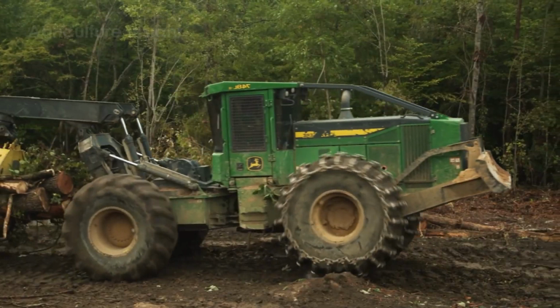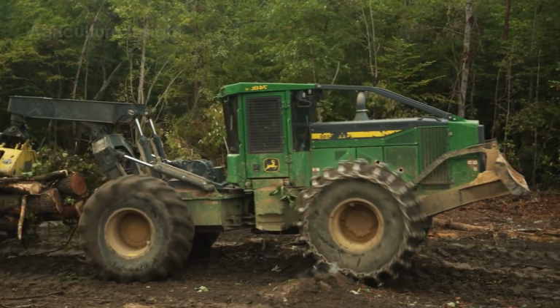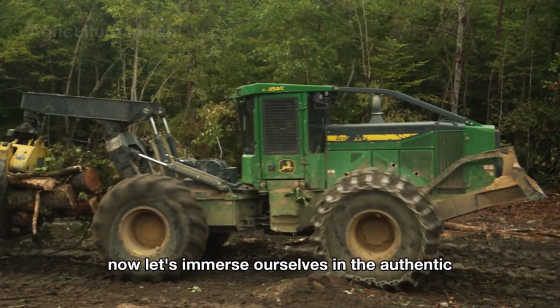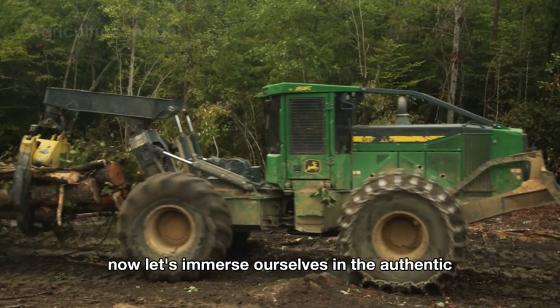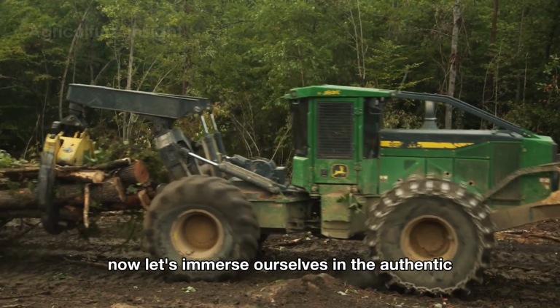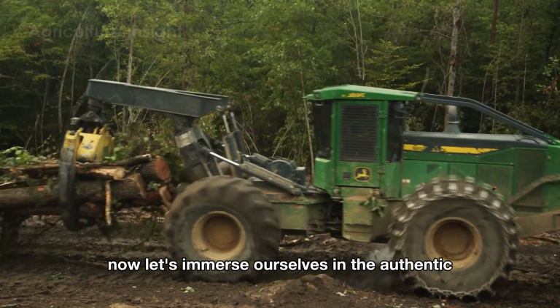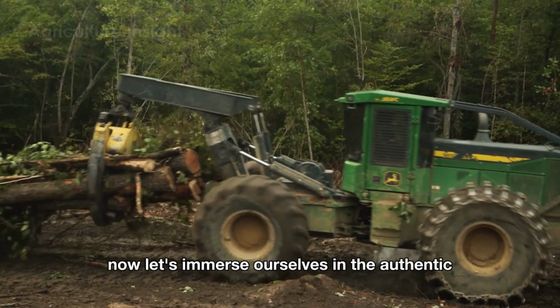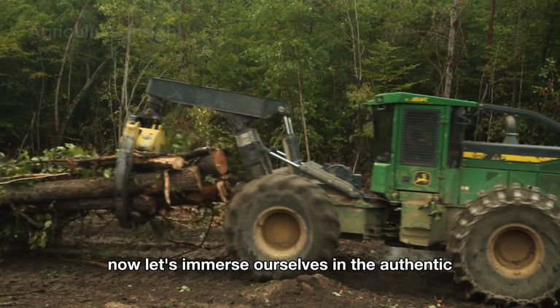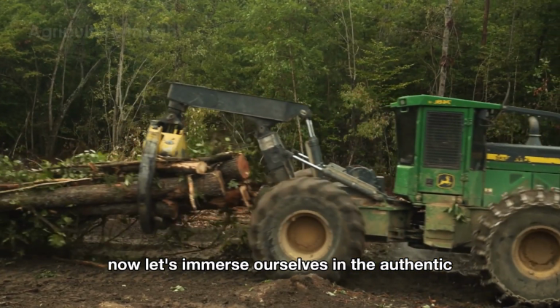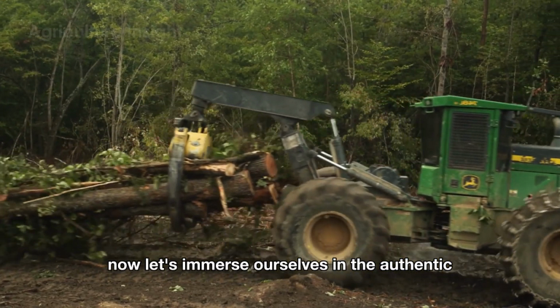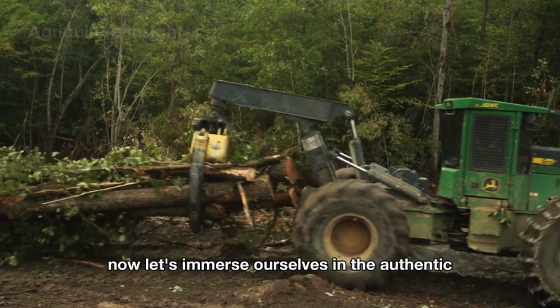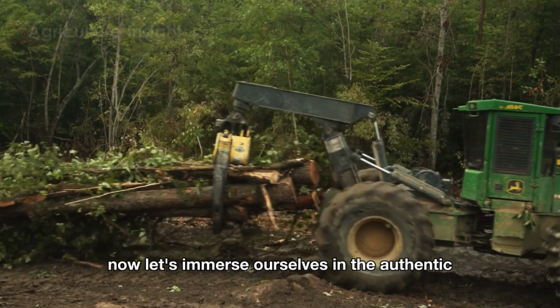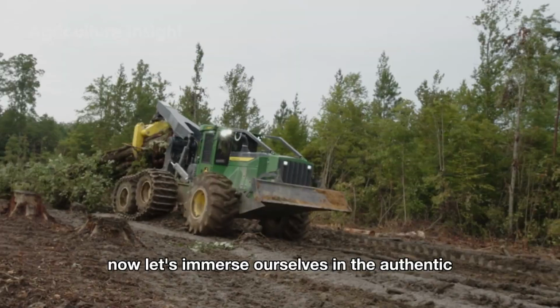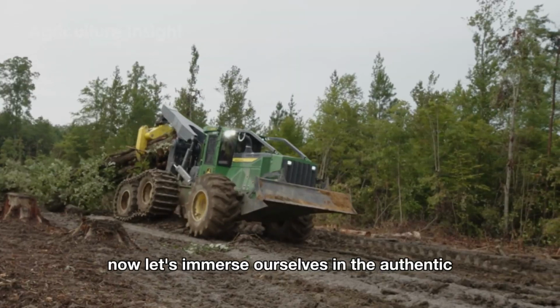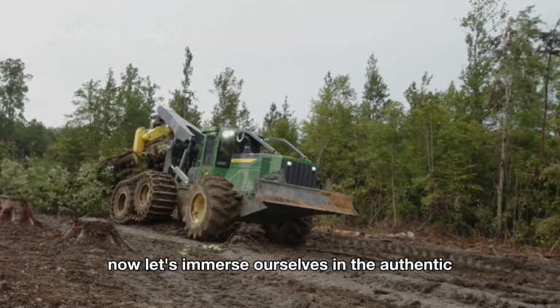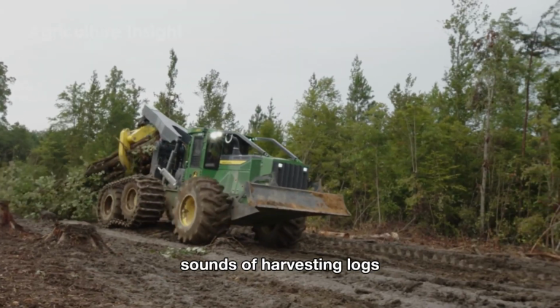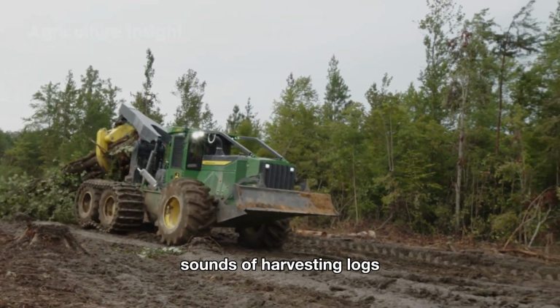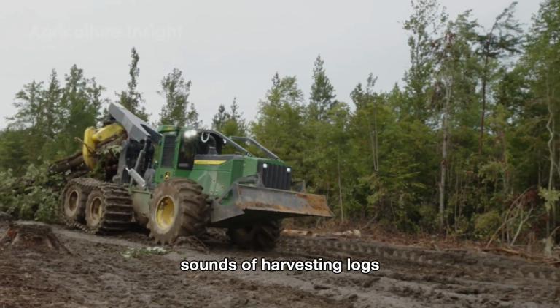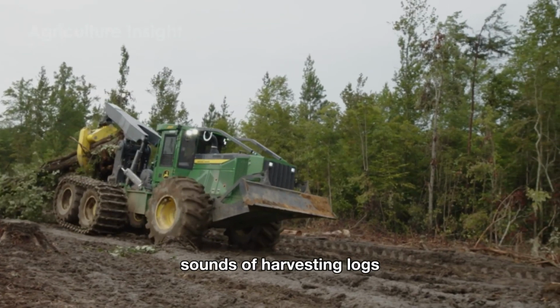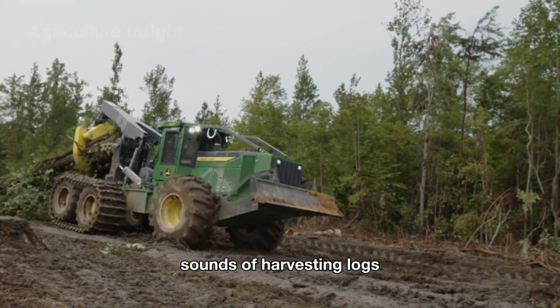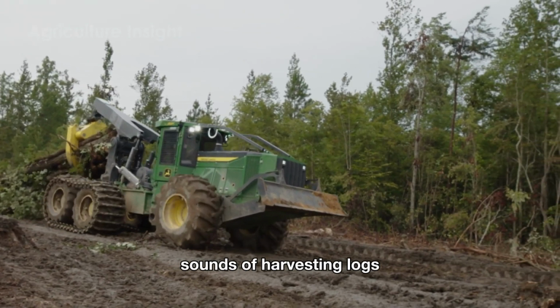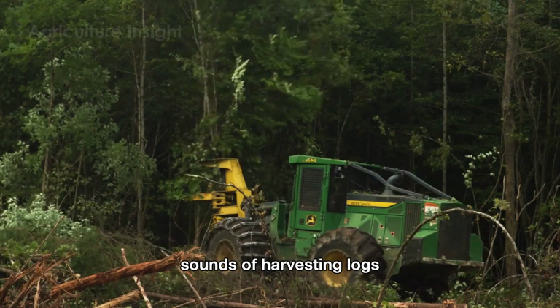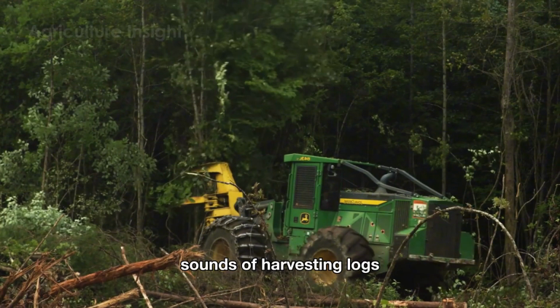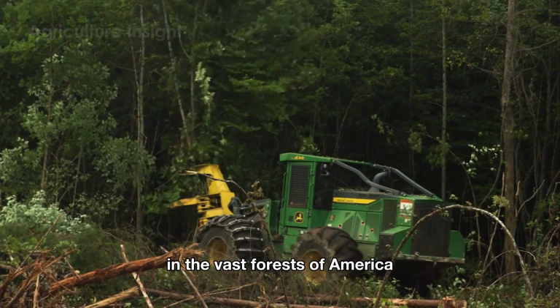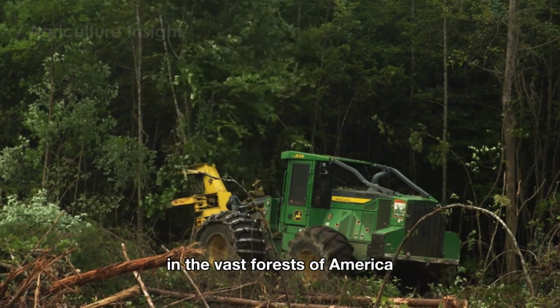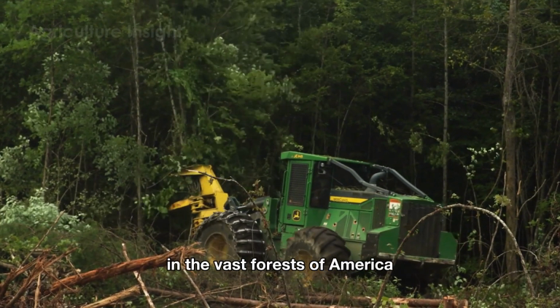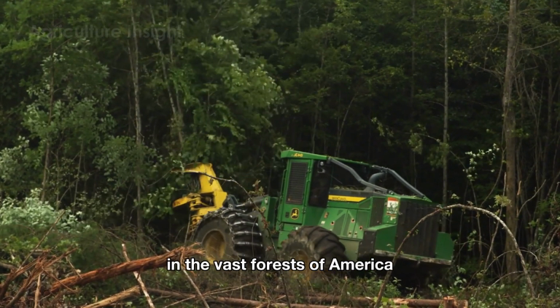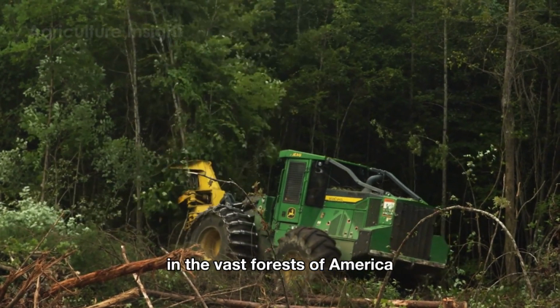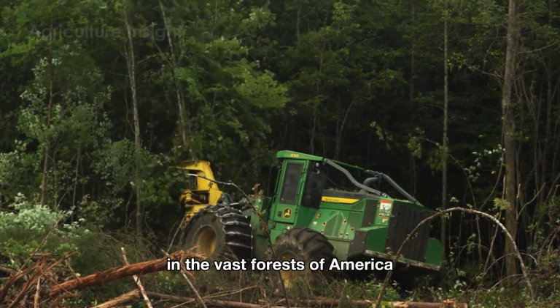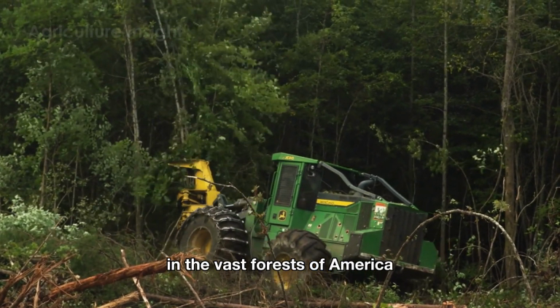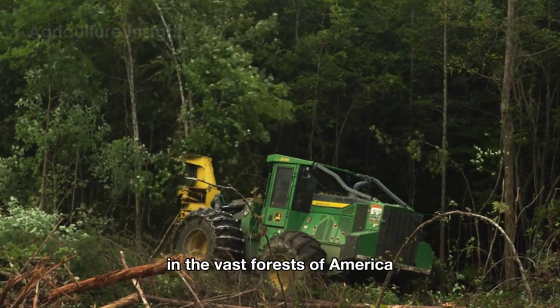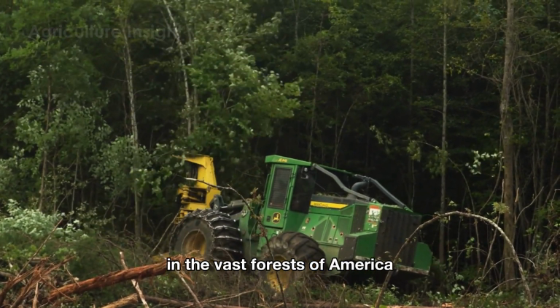Now, let's immerse ourselves in the authentic sounds of harvesting logs in the vast forests of America.